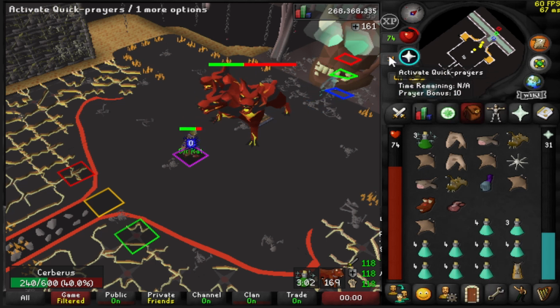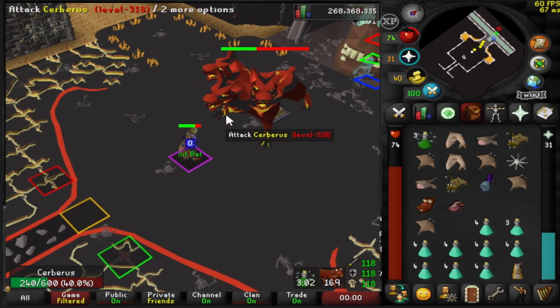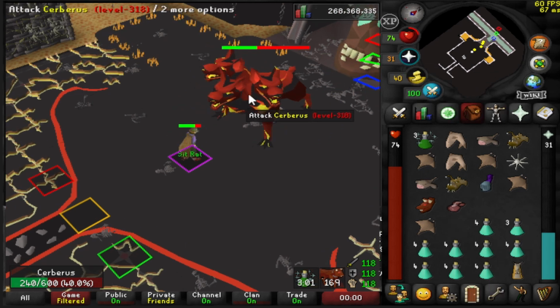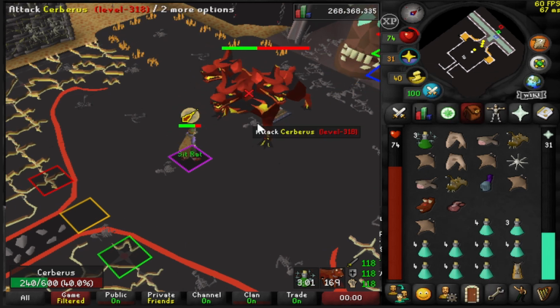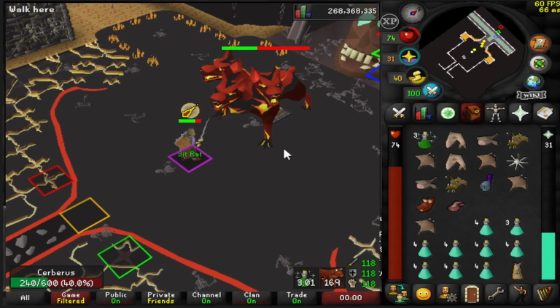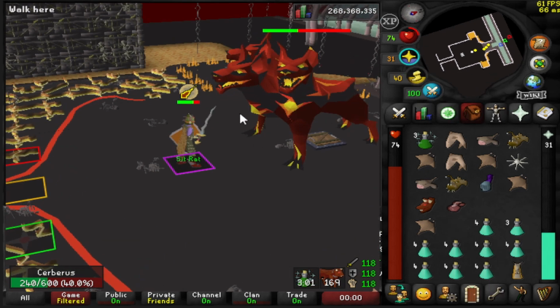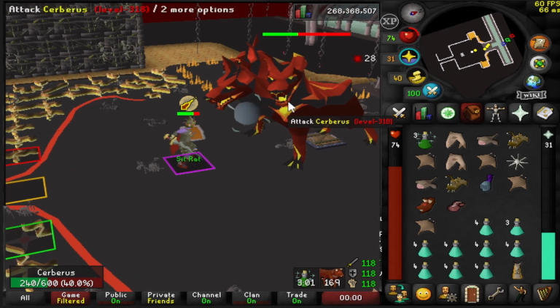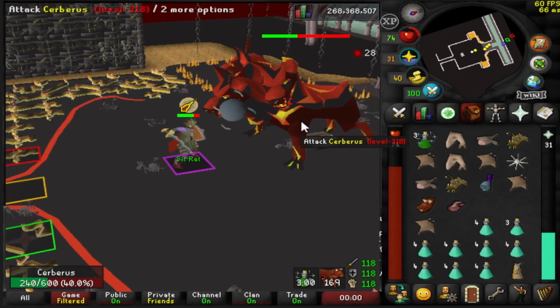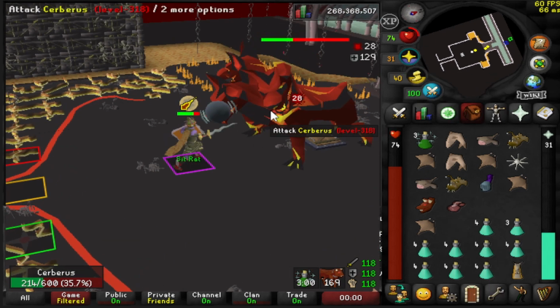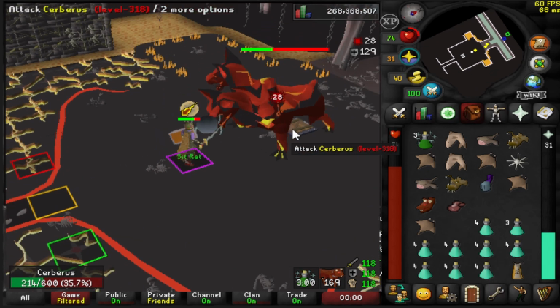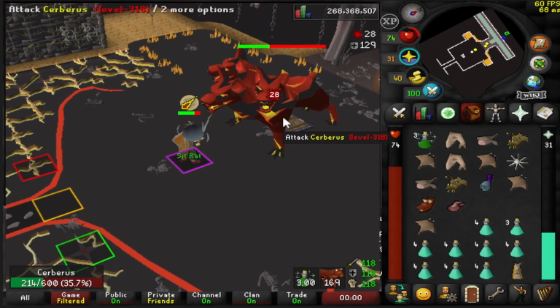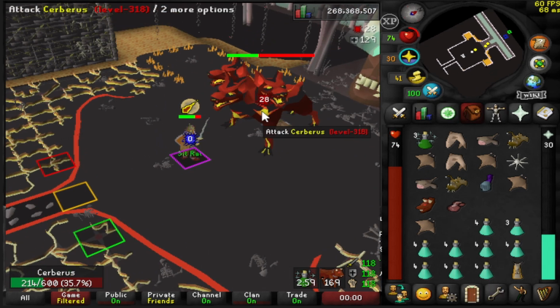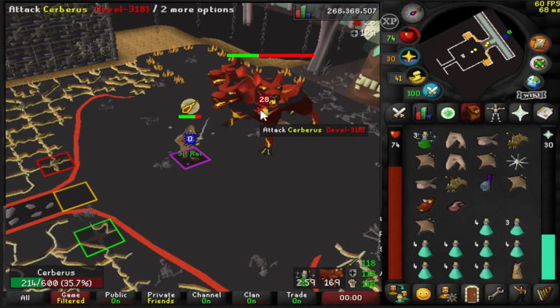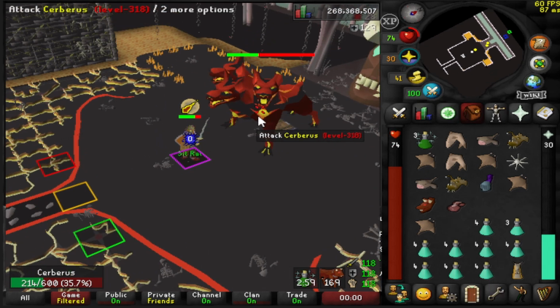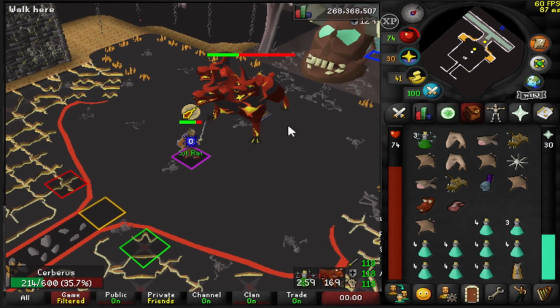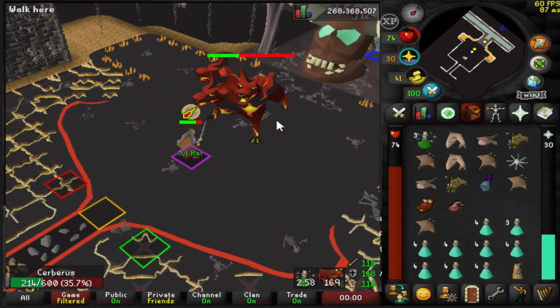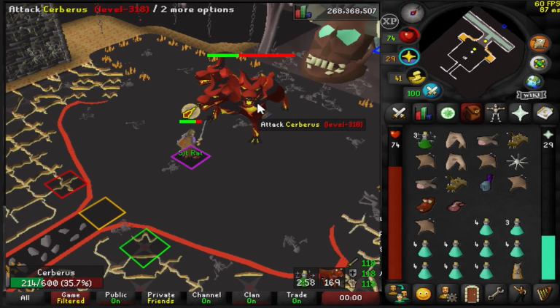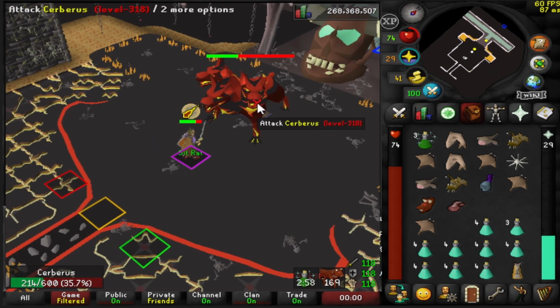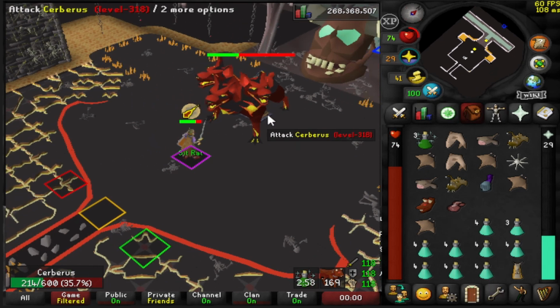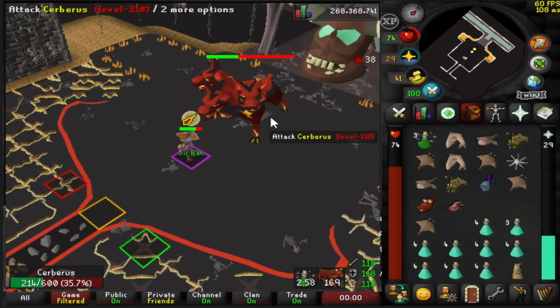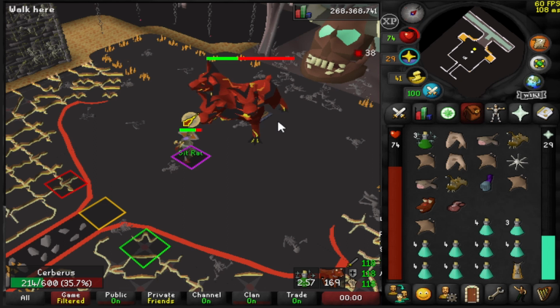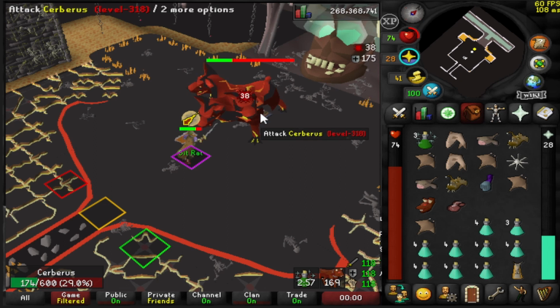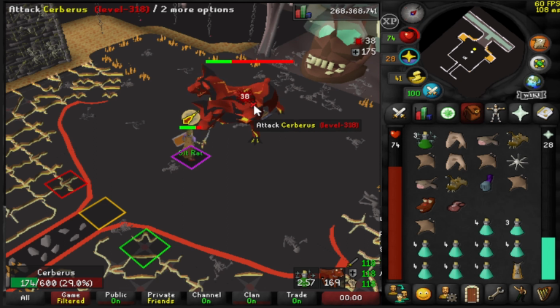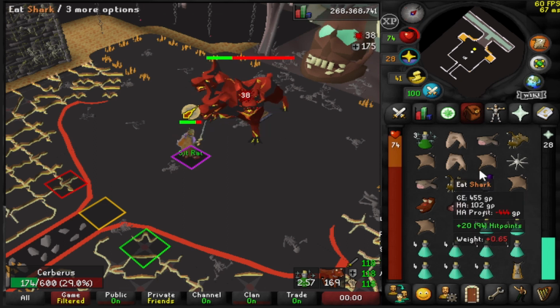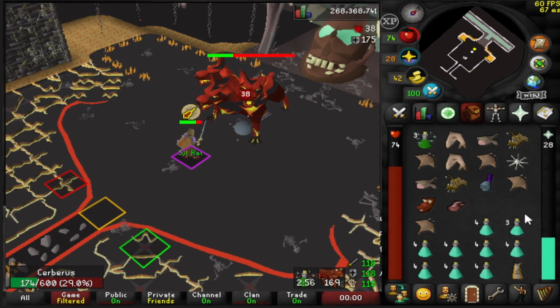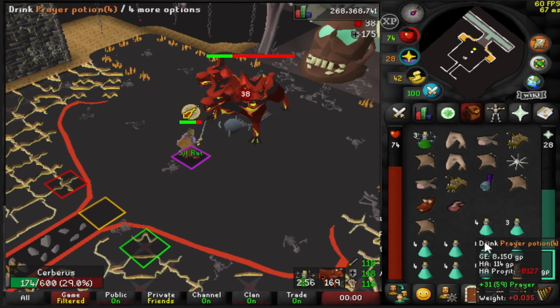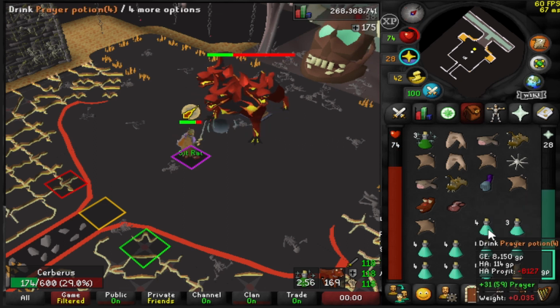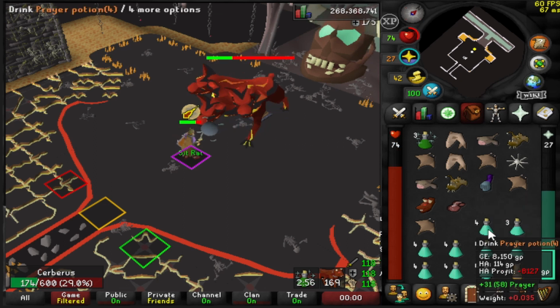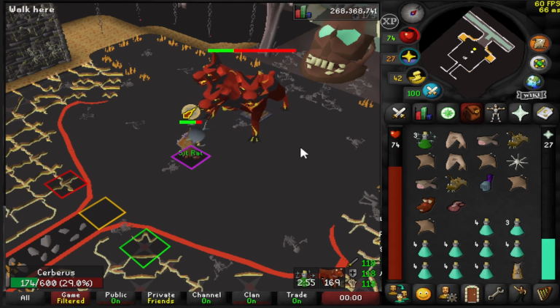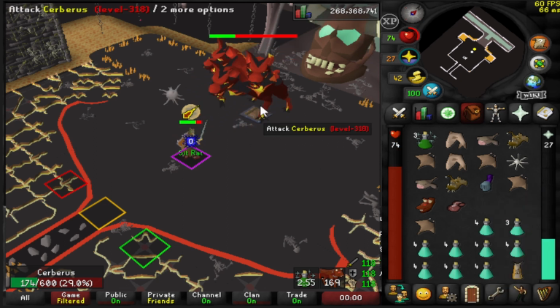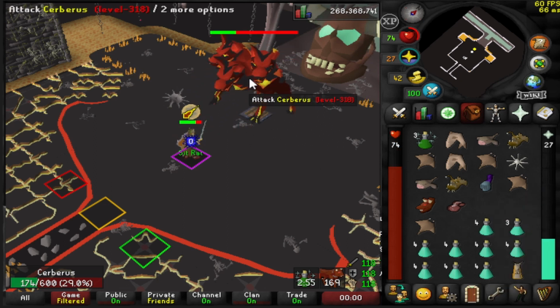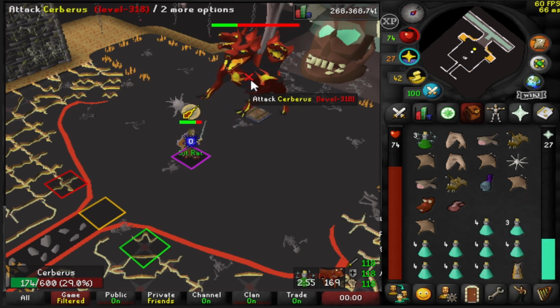Unless you have an Eternal Shield, it will drop your prayer down to zero nine times out of ten — but not a big deal as long as you're praying correctly and have a prayer potion ready.